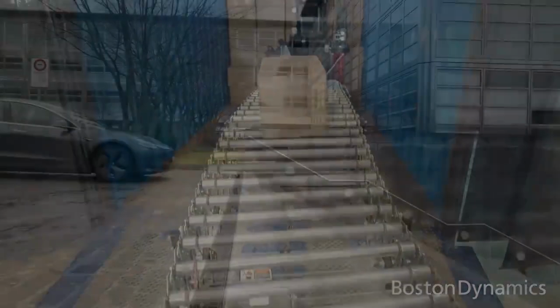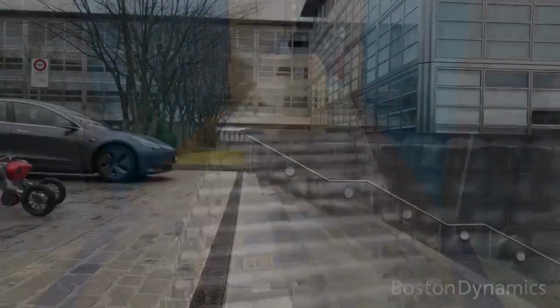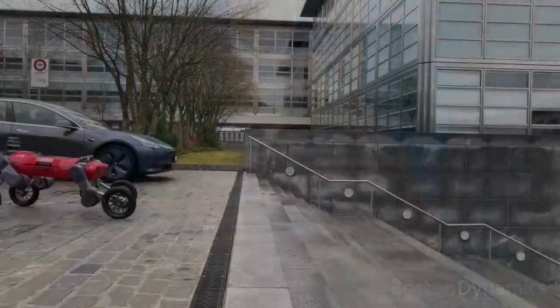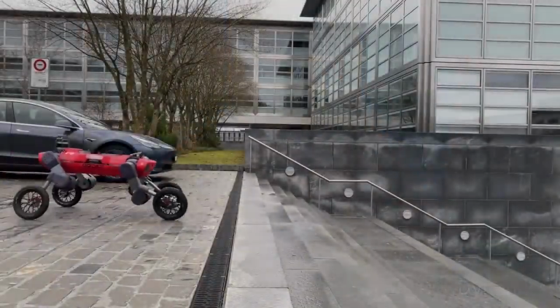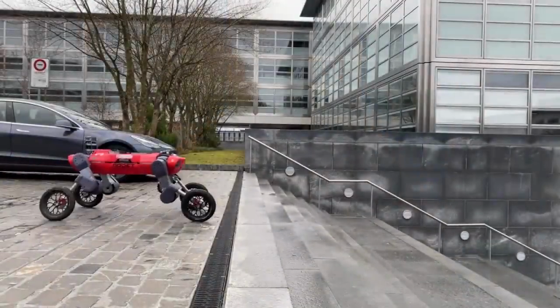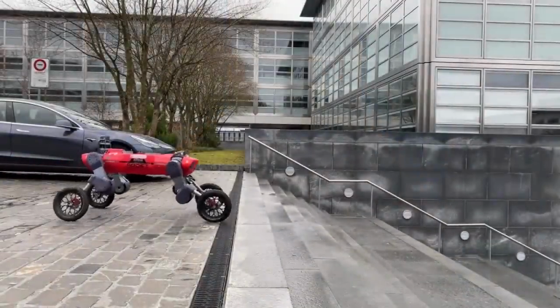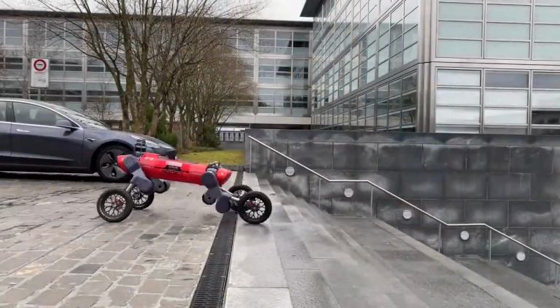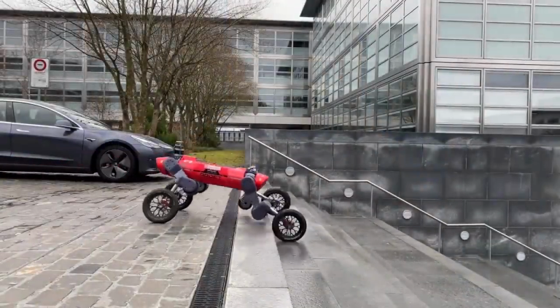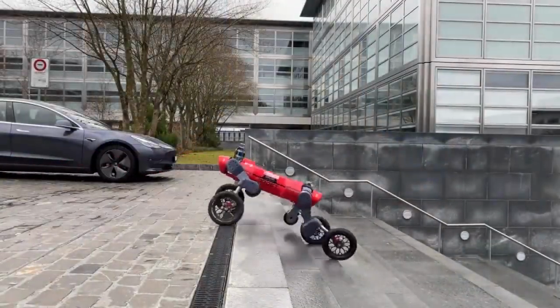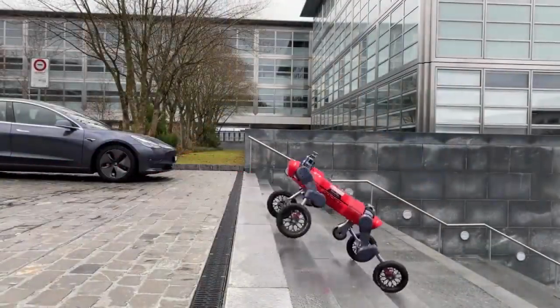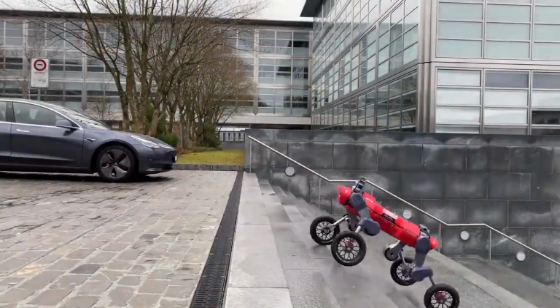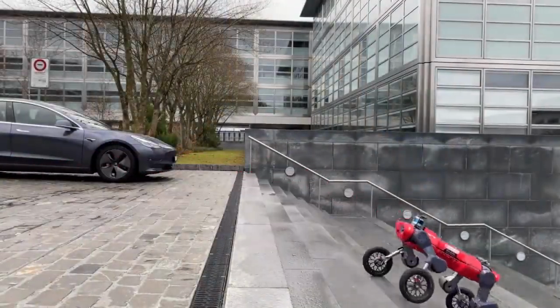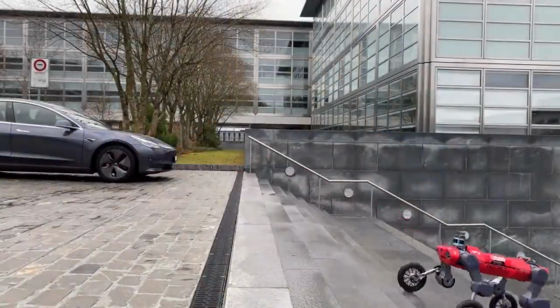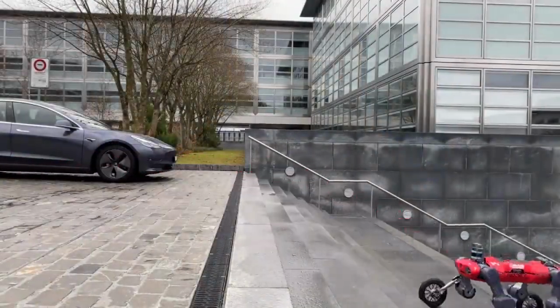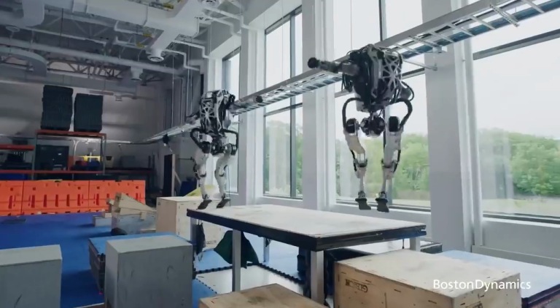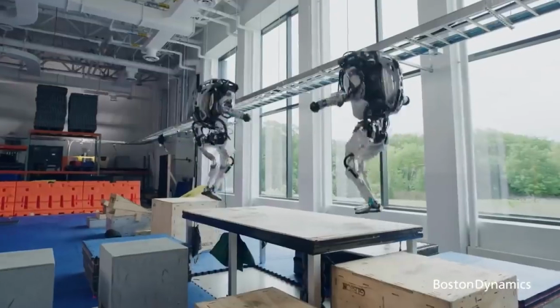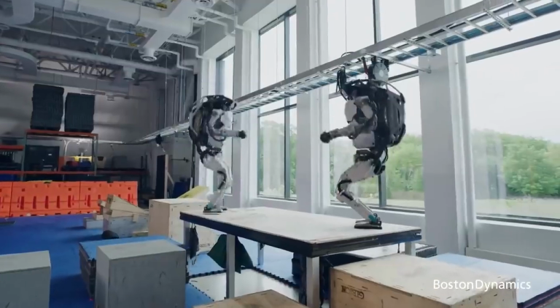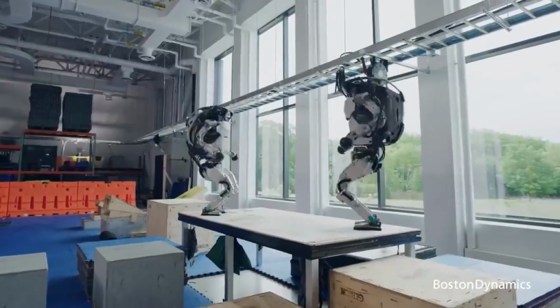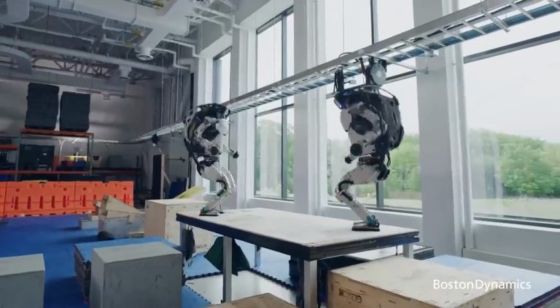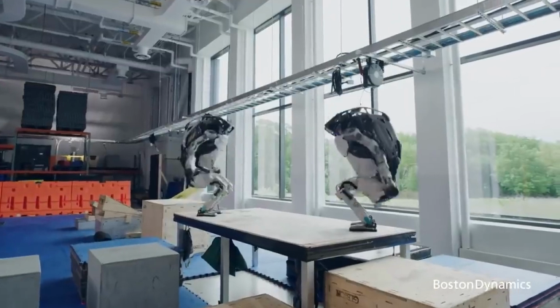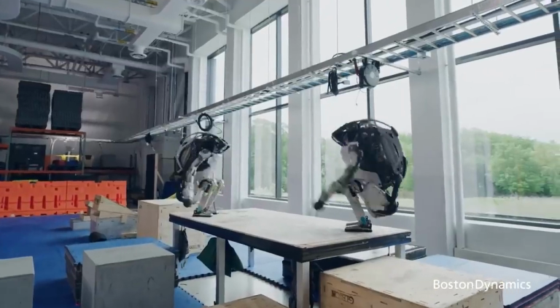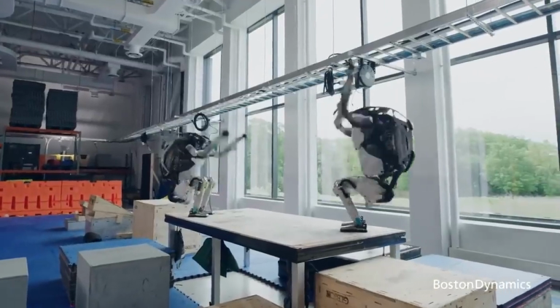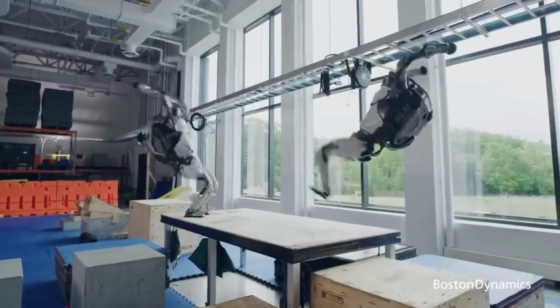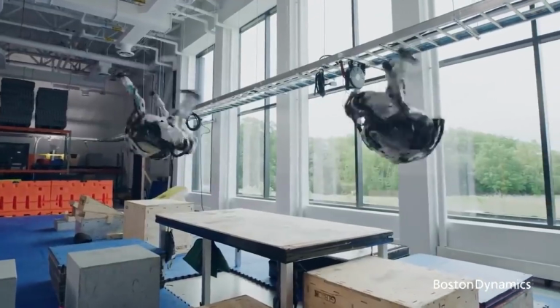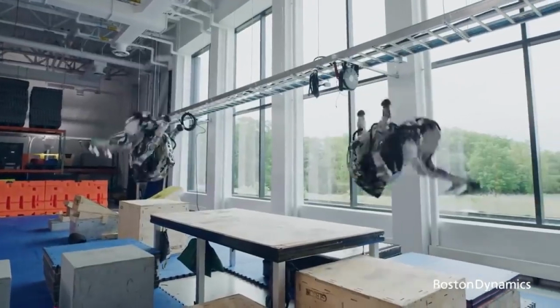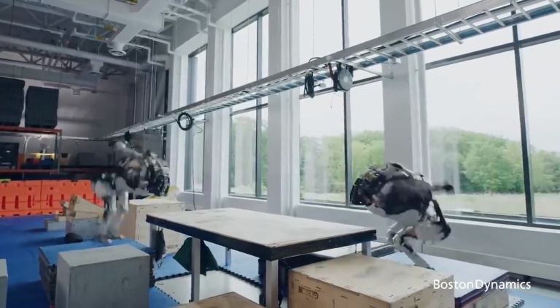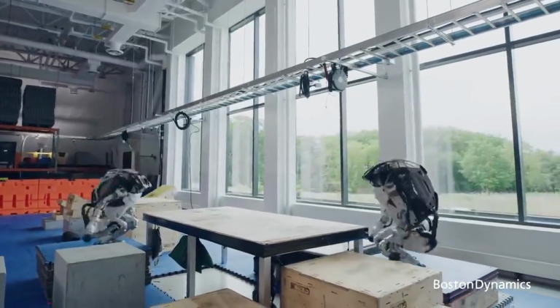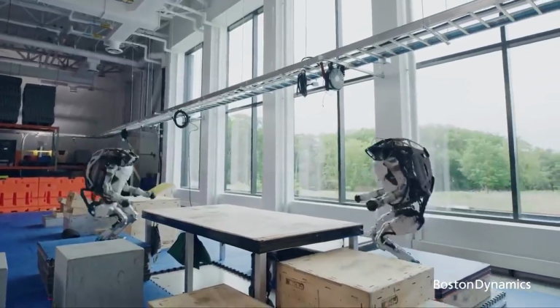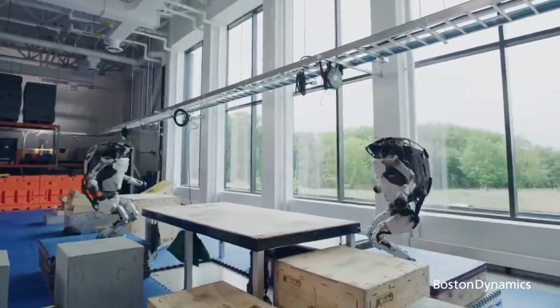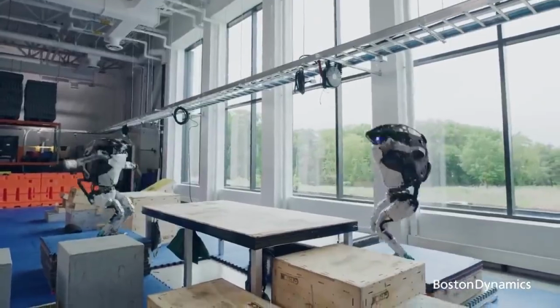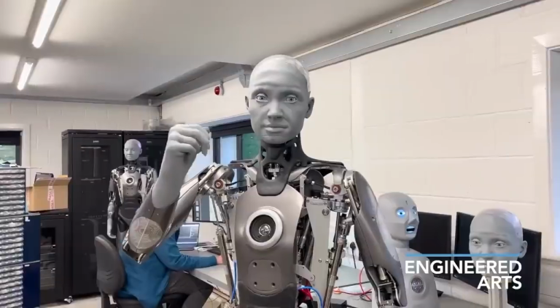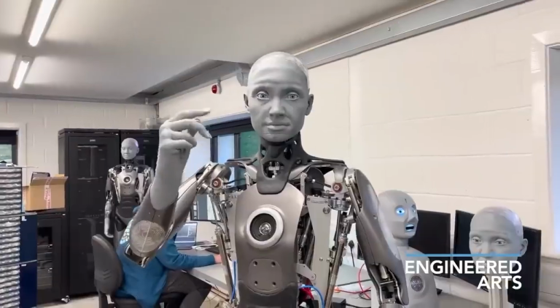What do you think of these robots? Which one do you like most? Or which one frightens you?